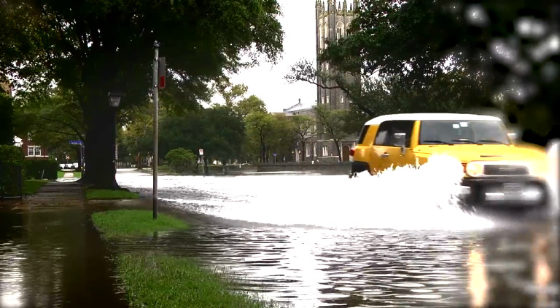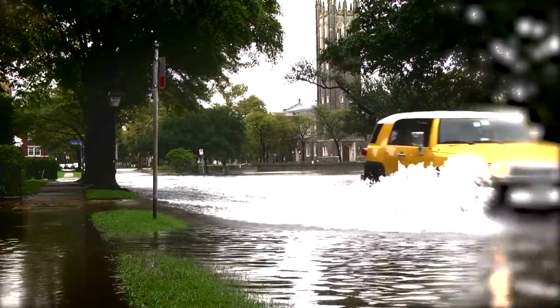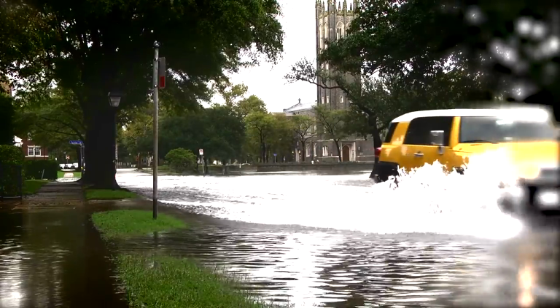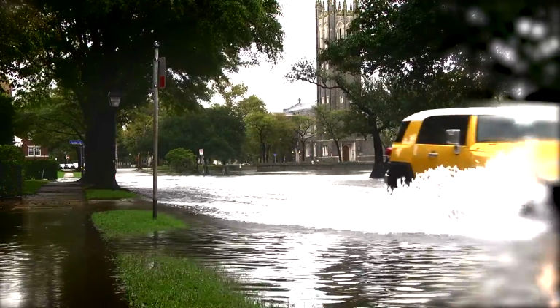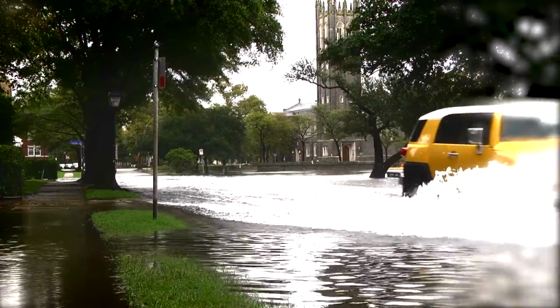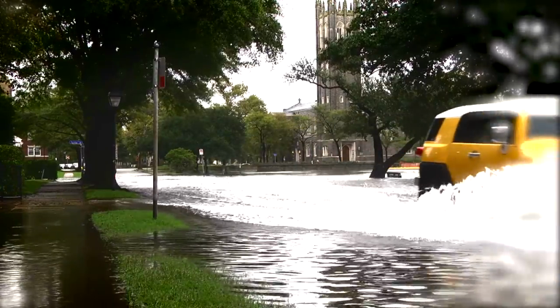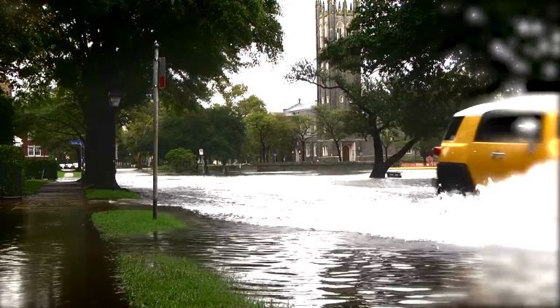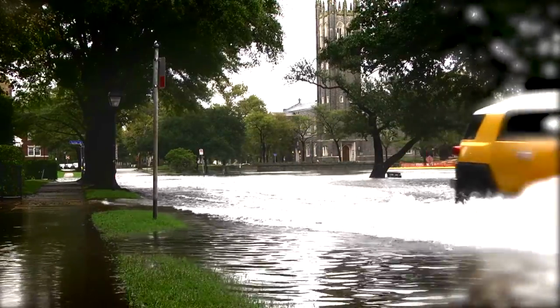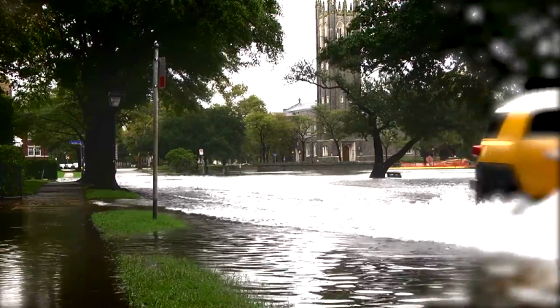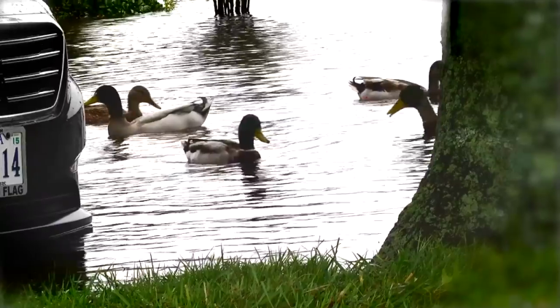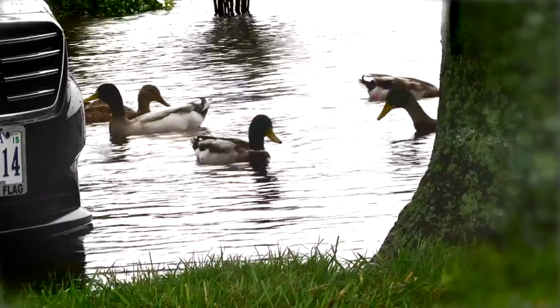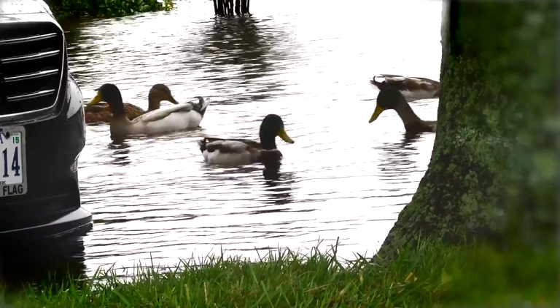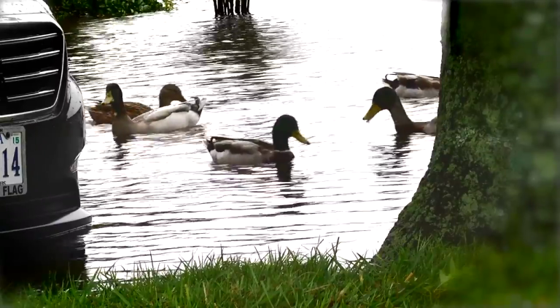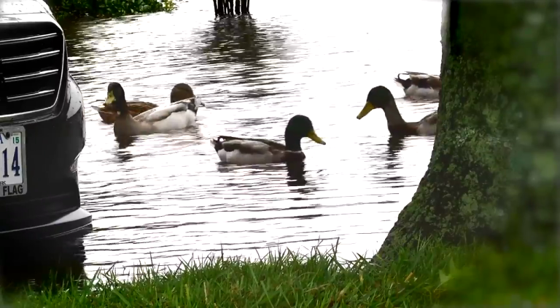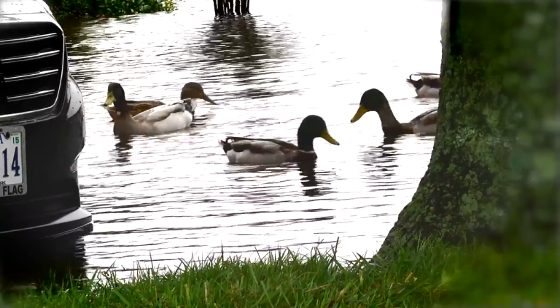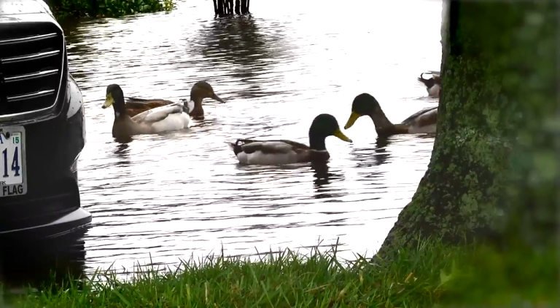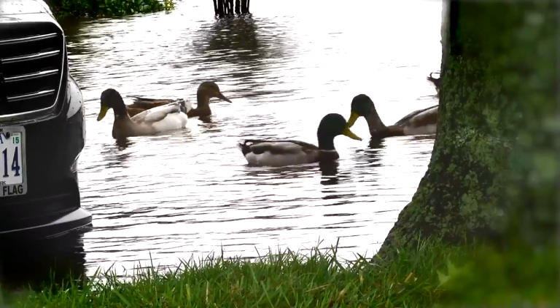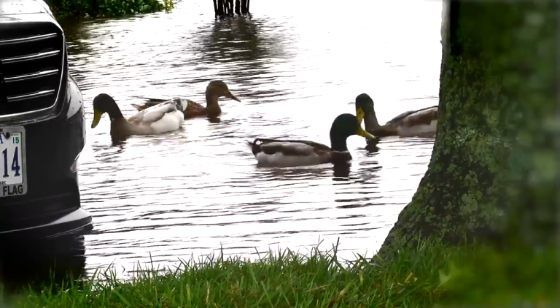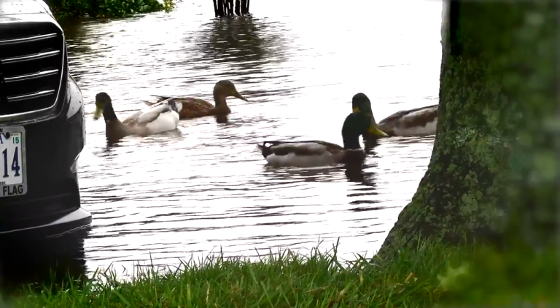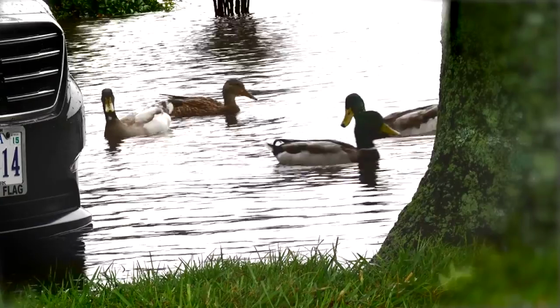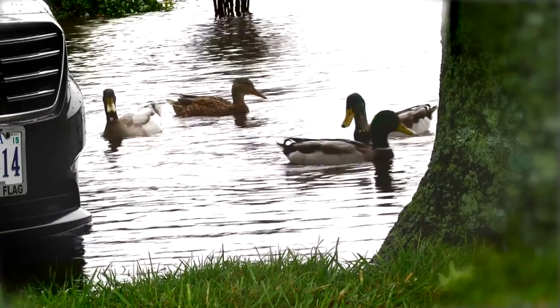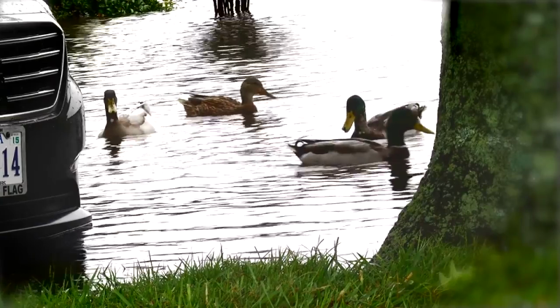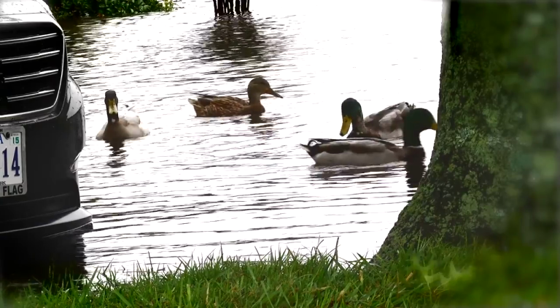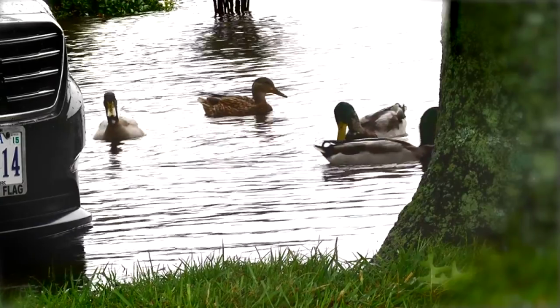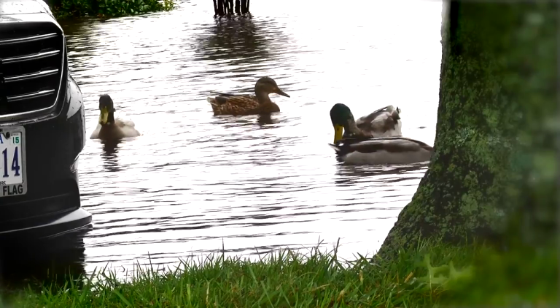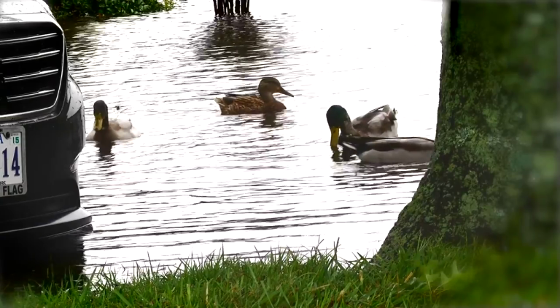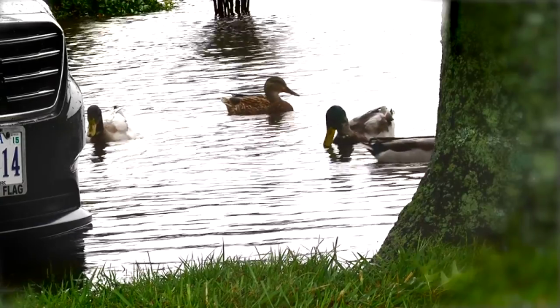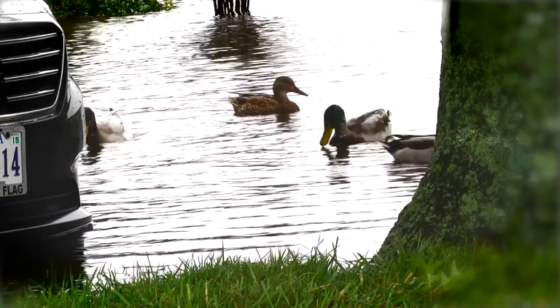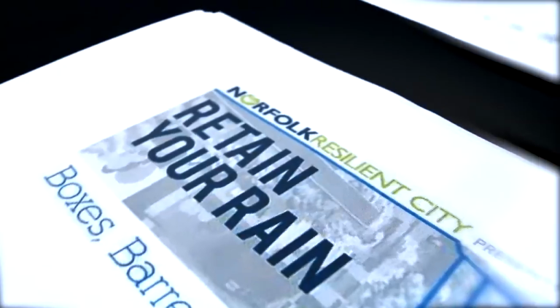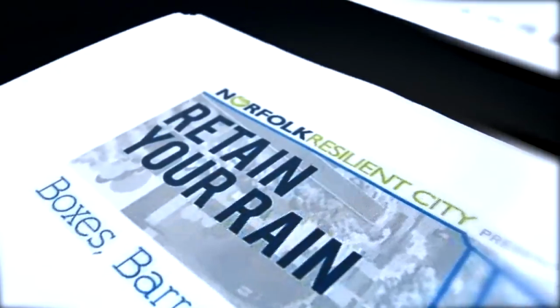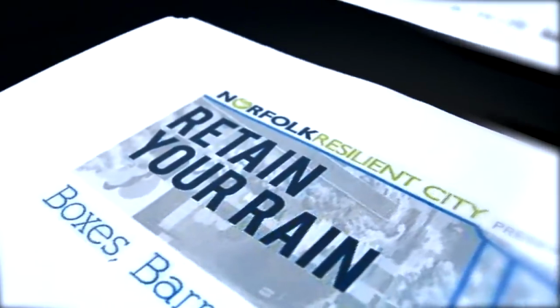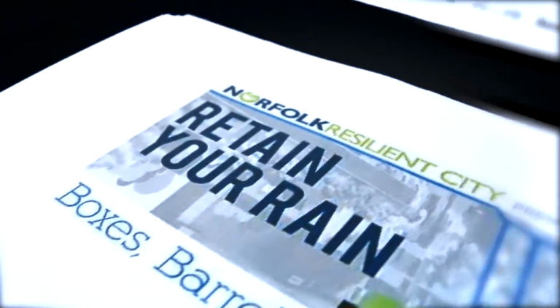But there is something that you can do to reduce the amount of flooding in your neighborhood. Retain the rain.